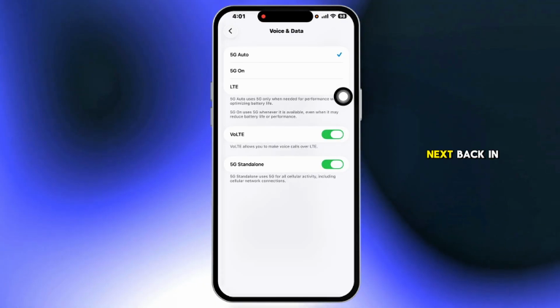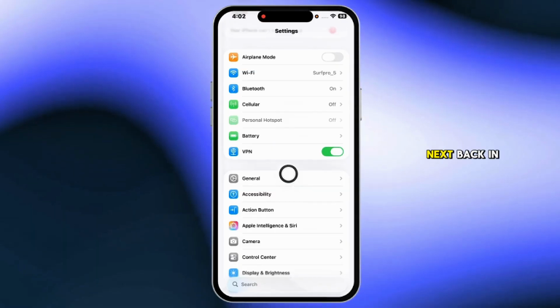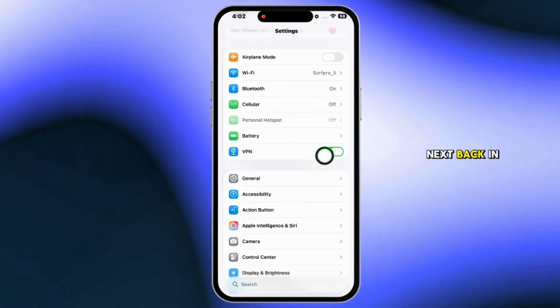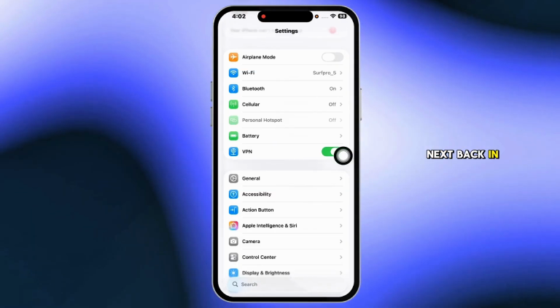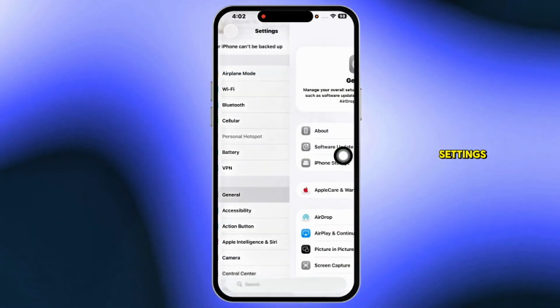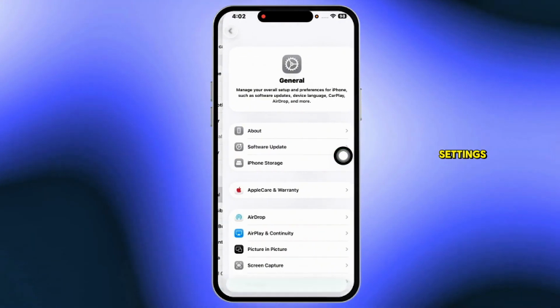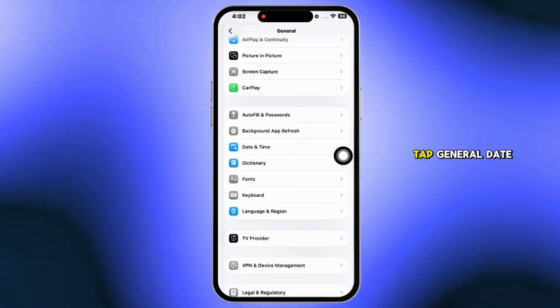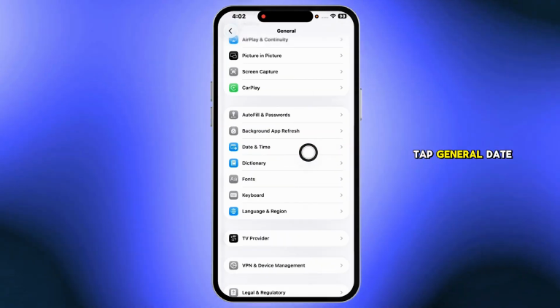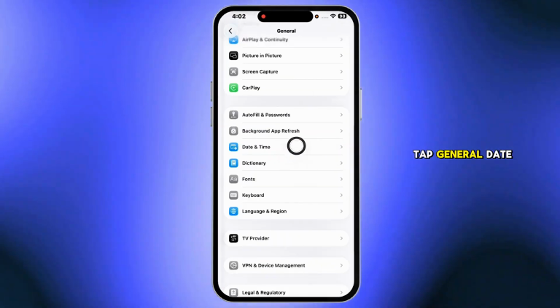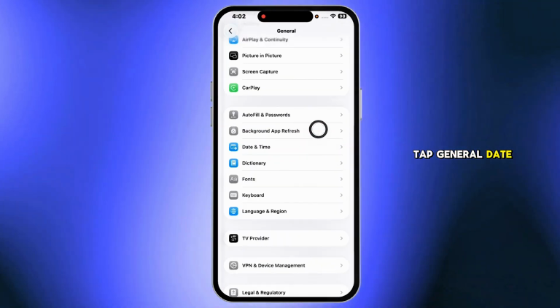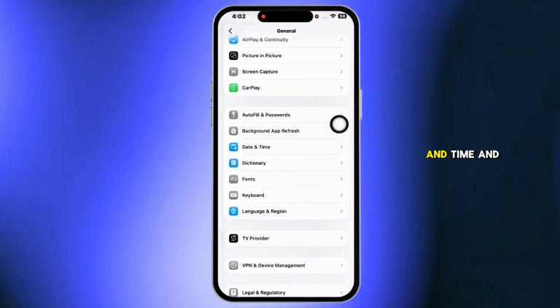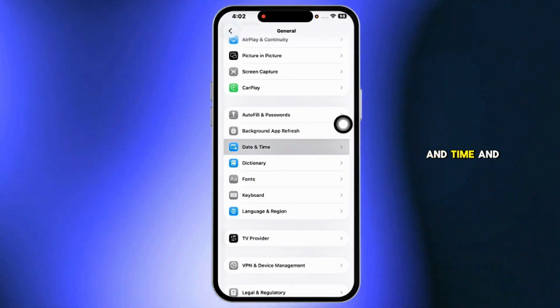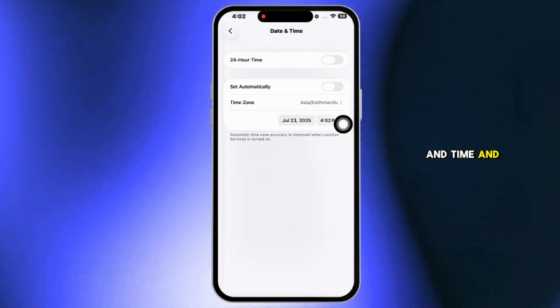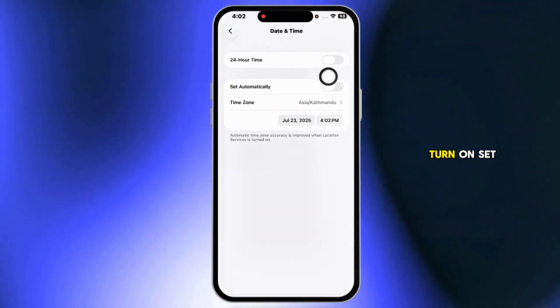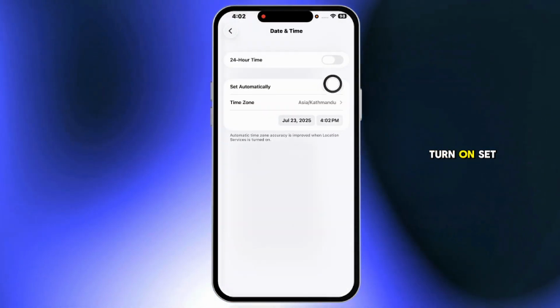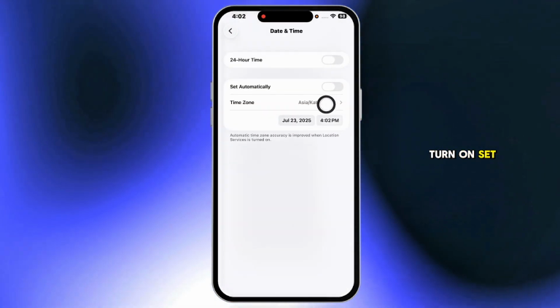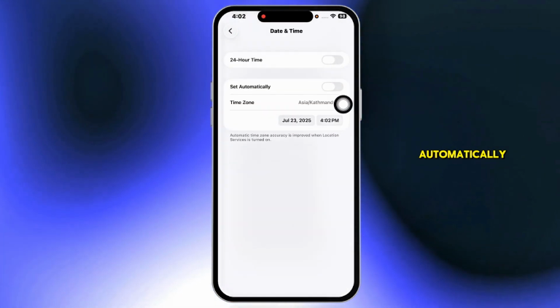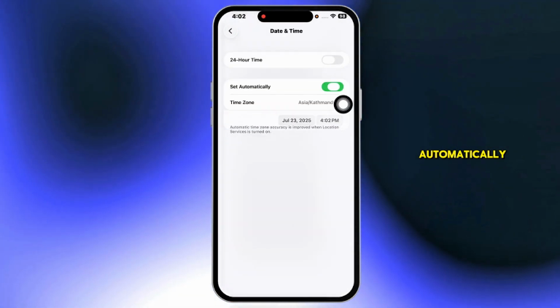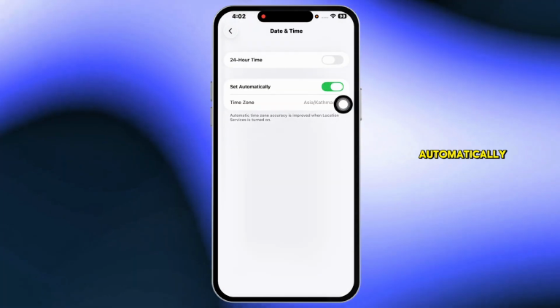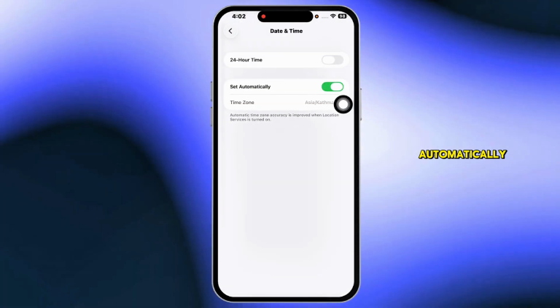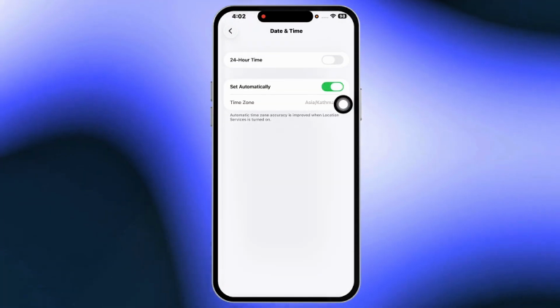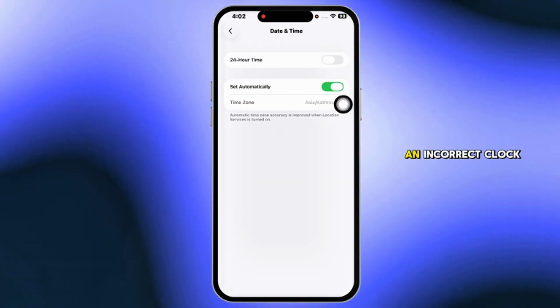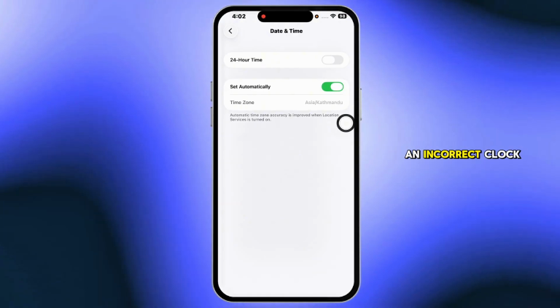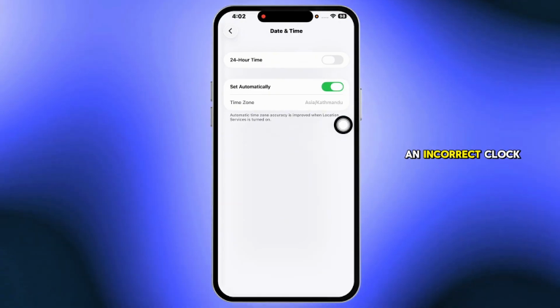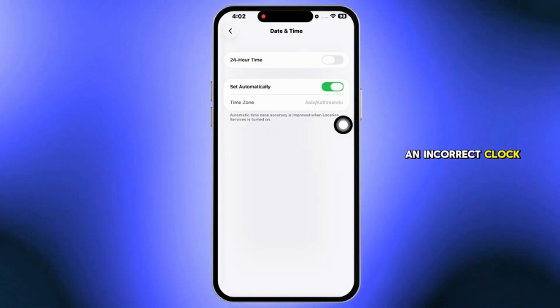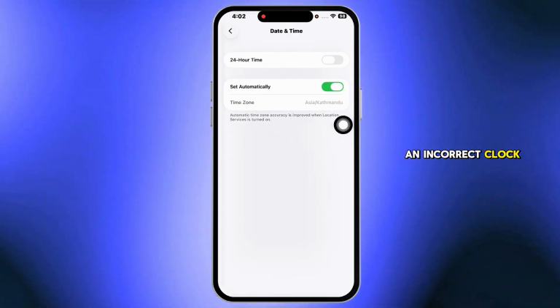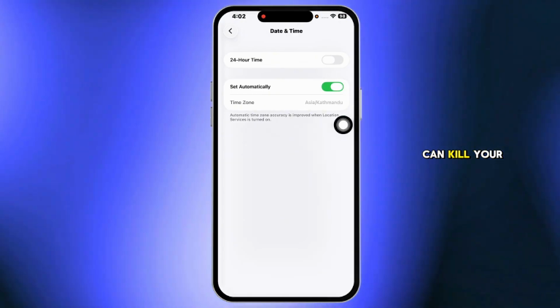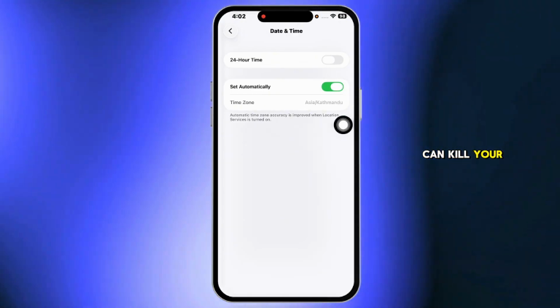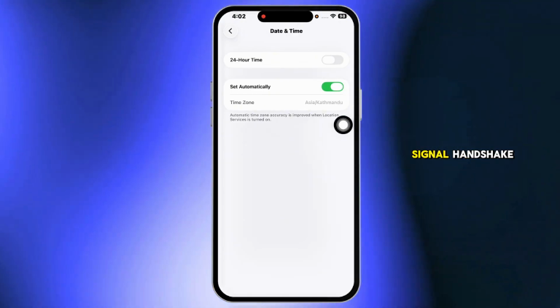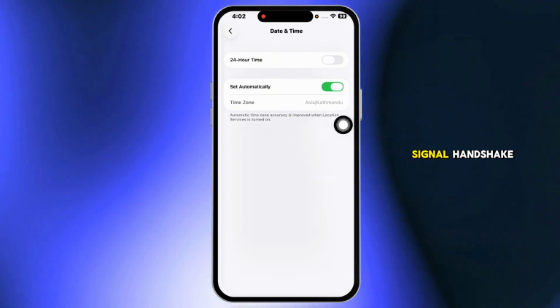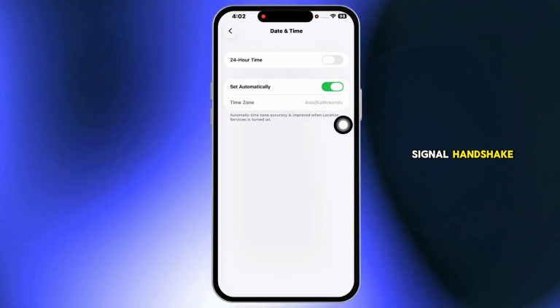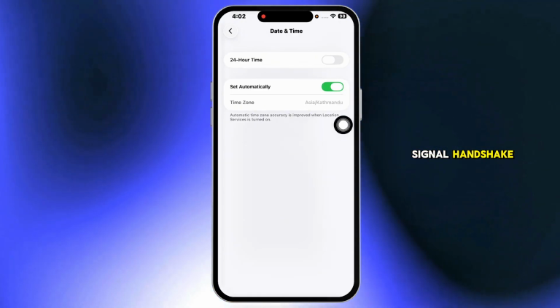Next, back in Settings, tap General, Date and Time, and turn on Set Automatically. An incorrect clock can kill your signal handshake.